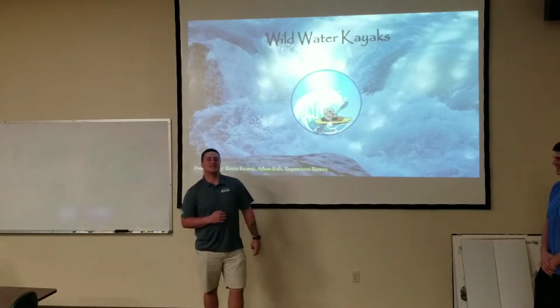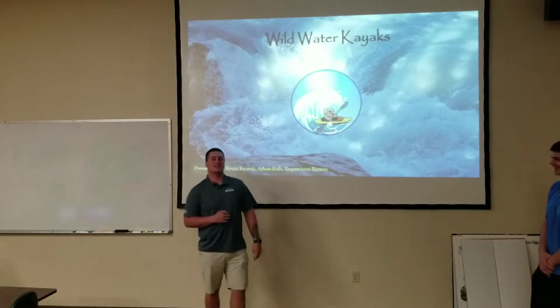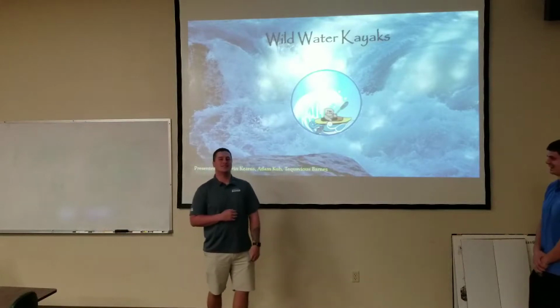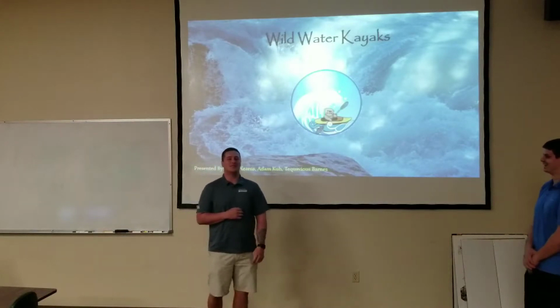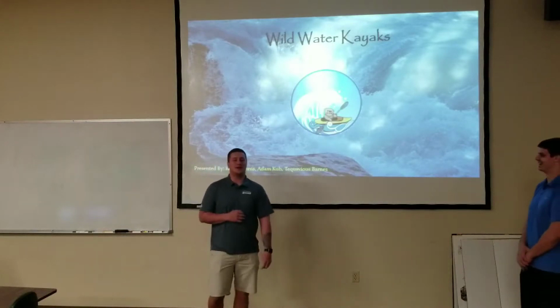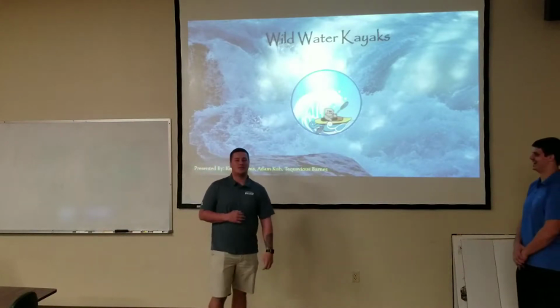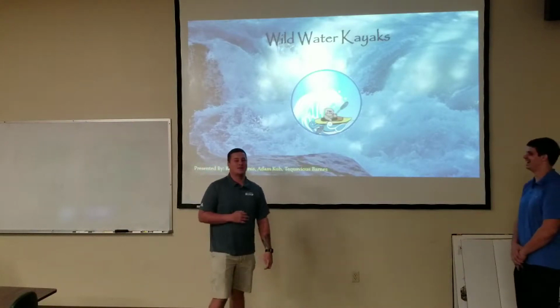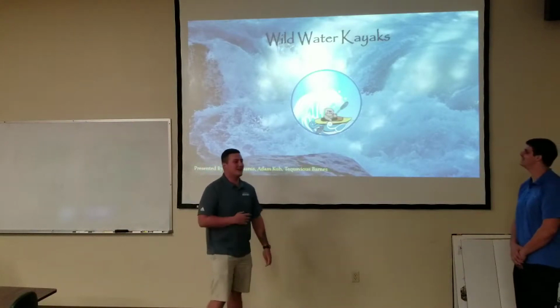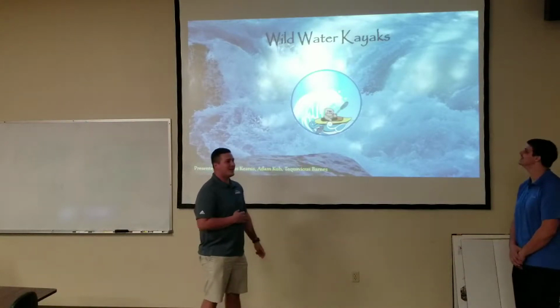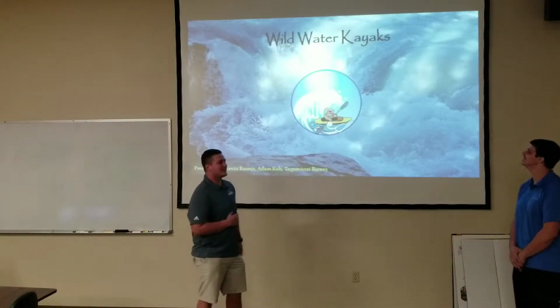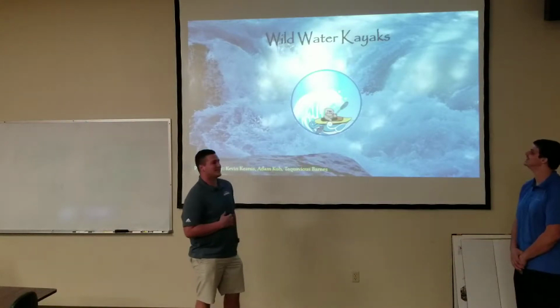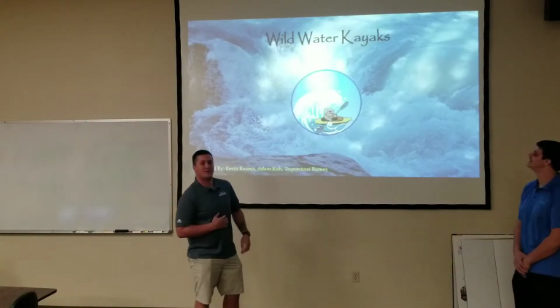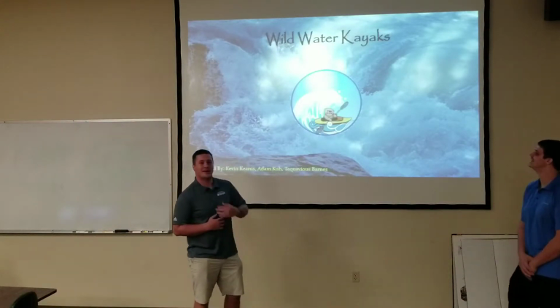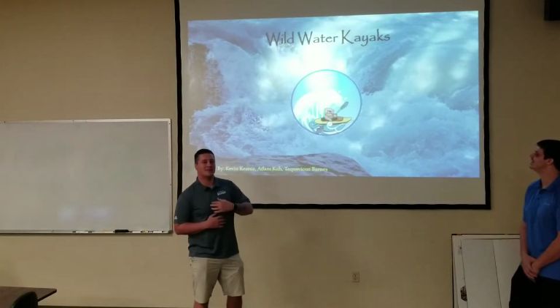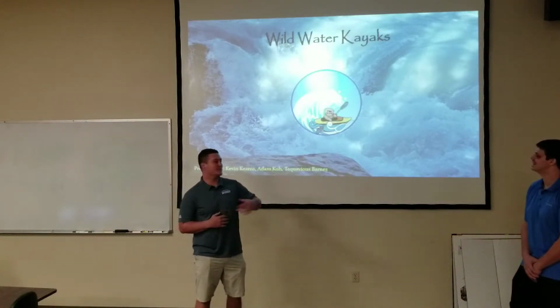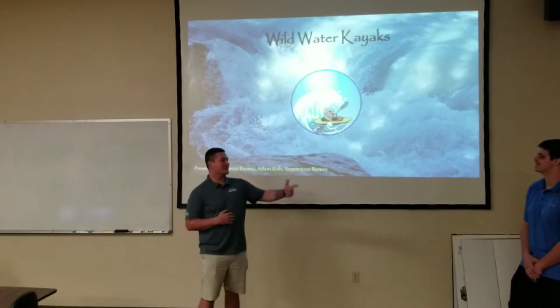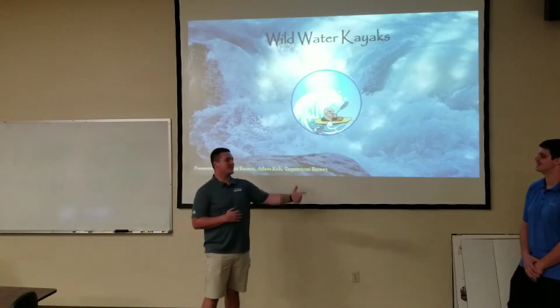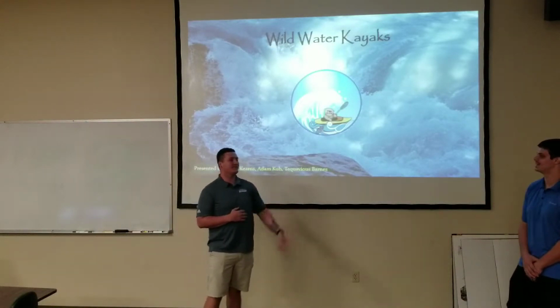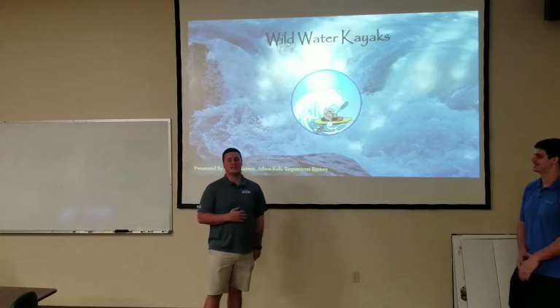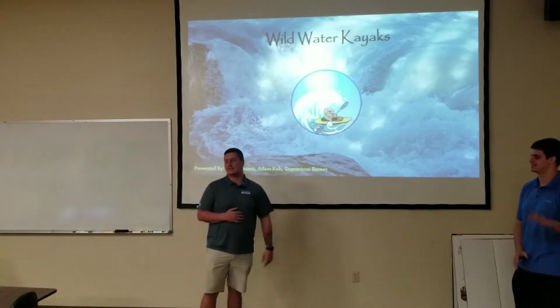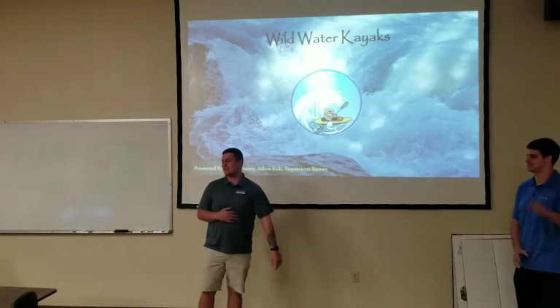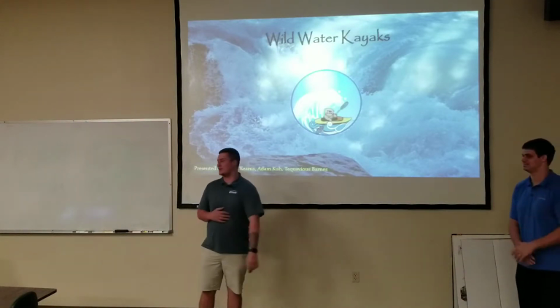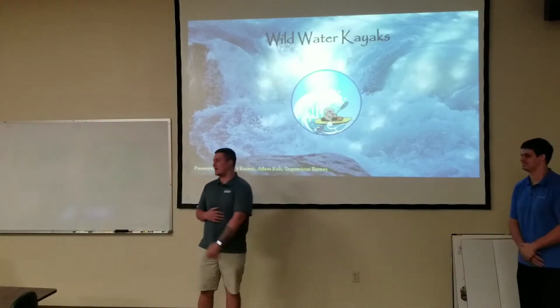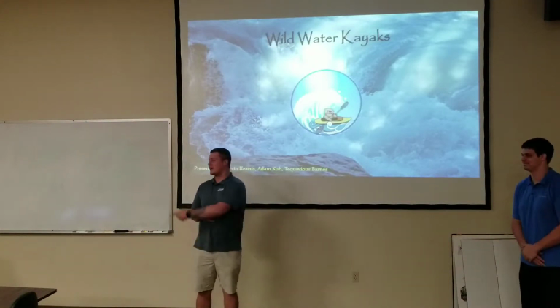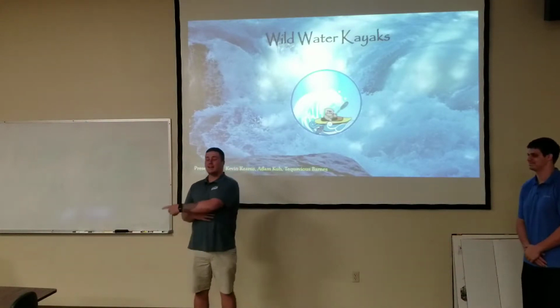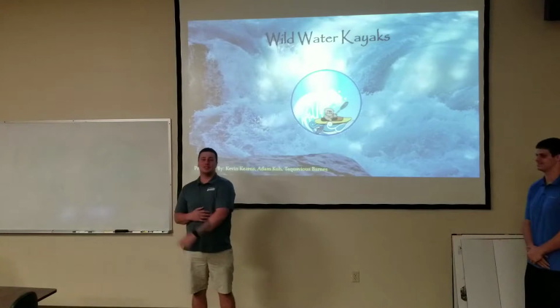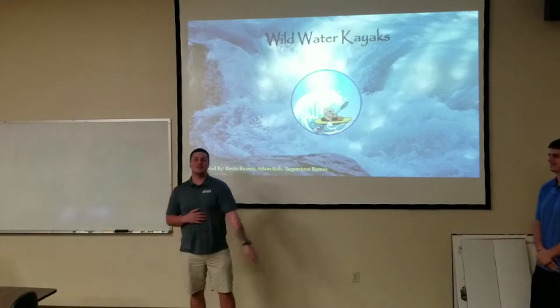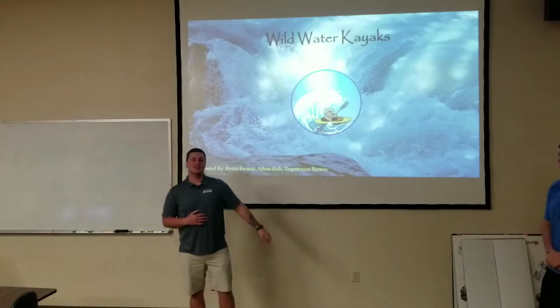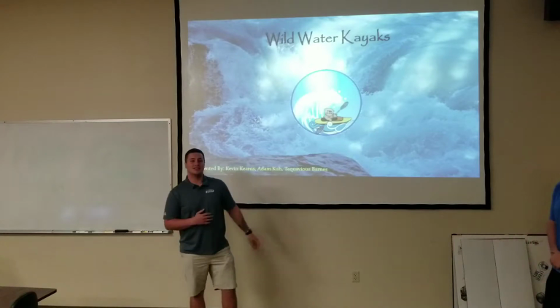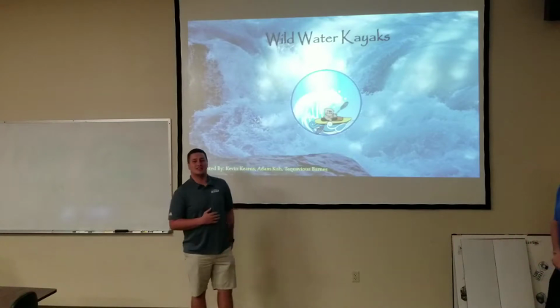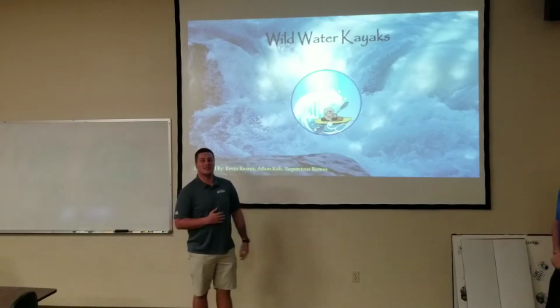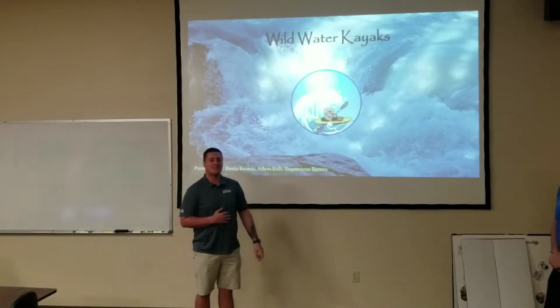Hello, we're at Wild Water Kayaks. I'm Adam, this is Kevin, and we've got Q over here on the keys.